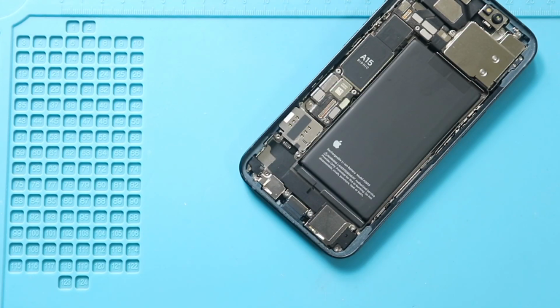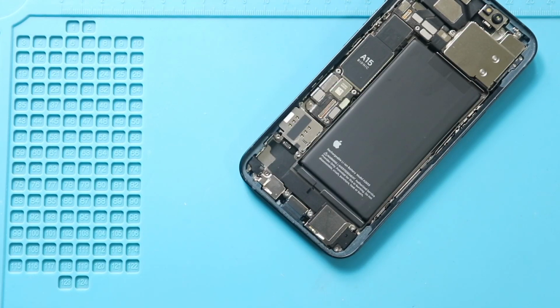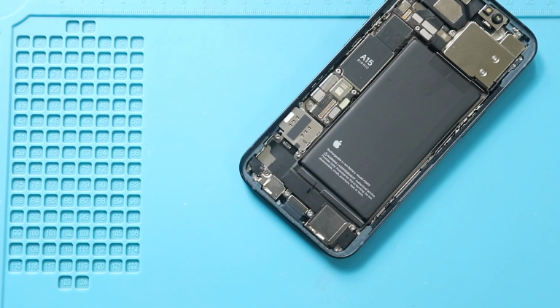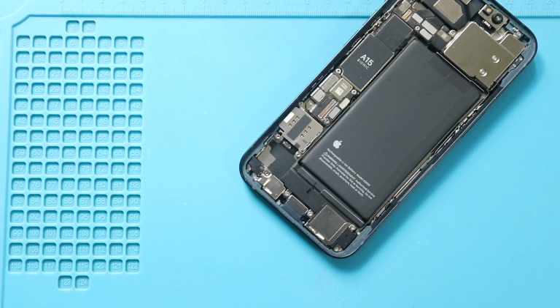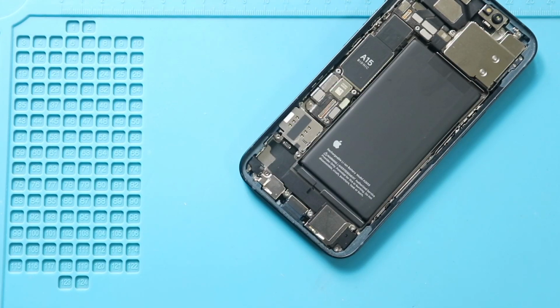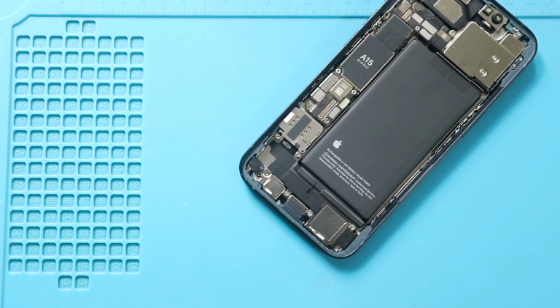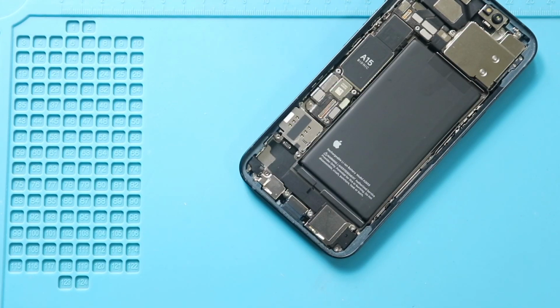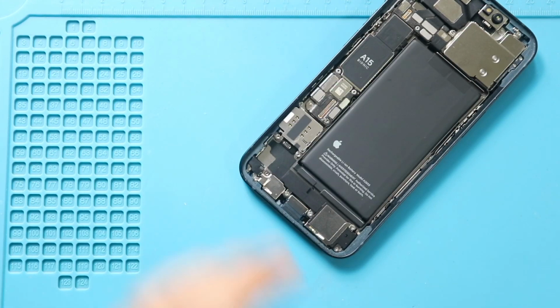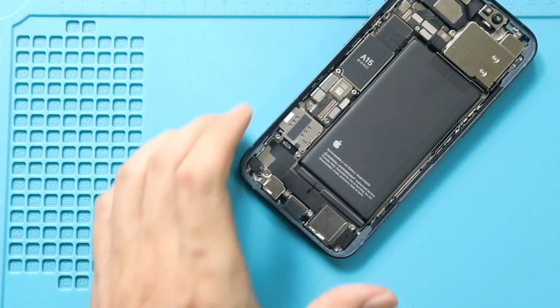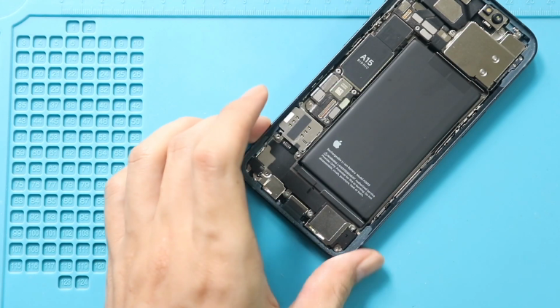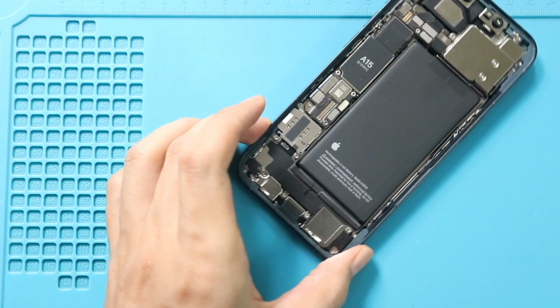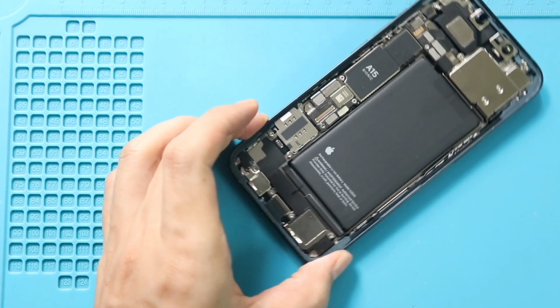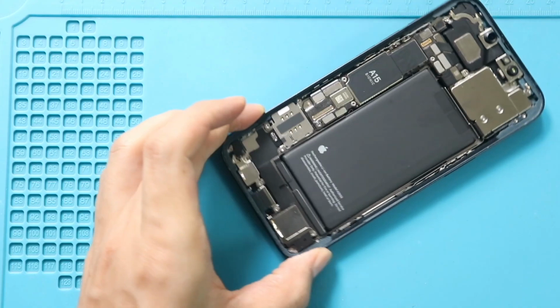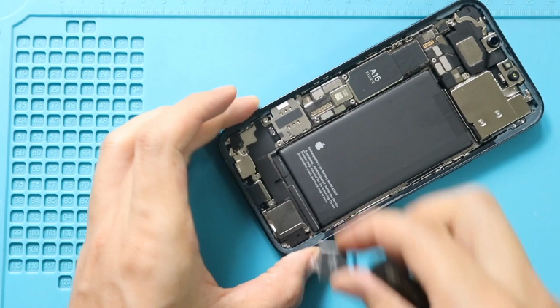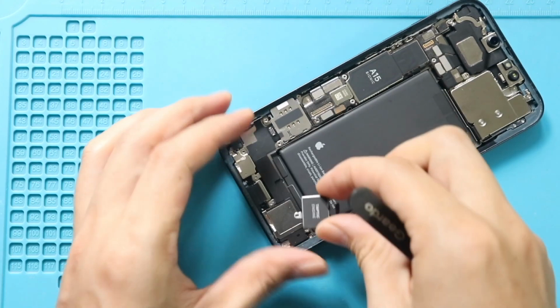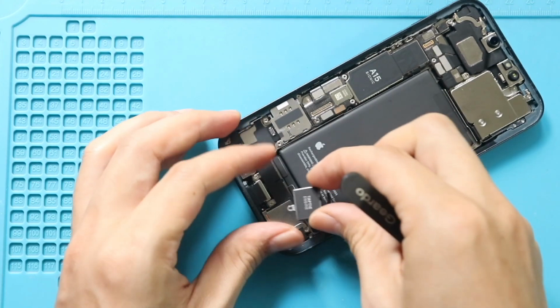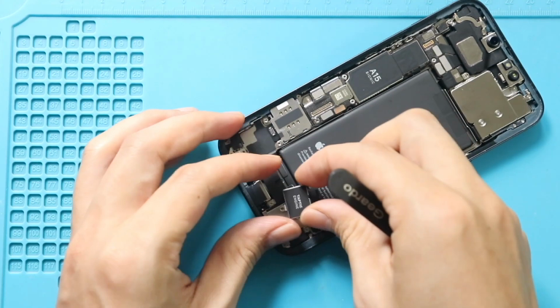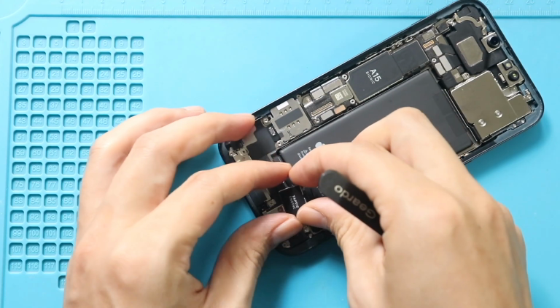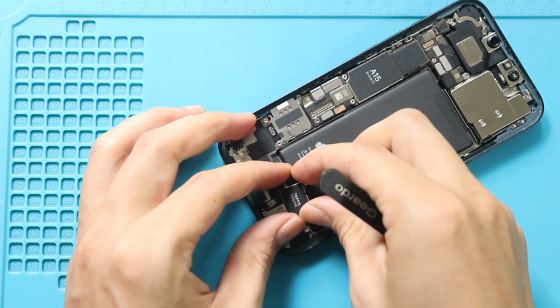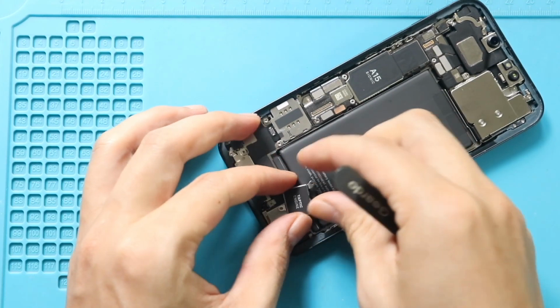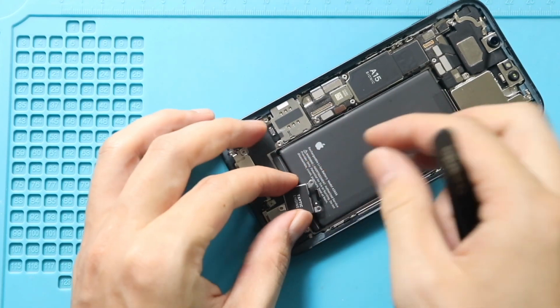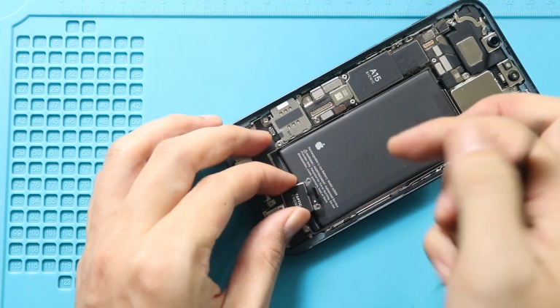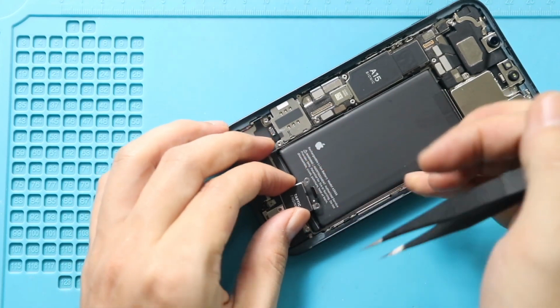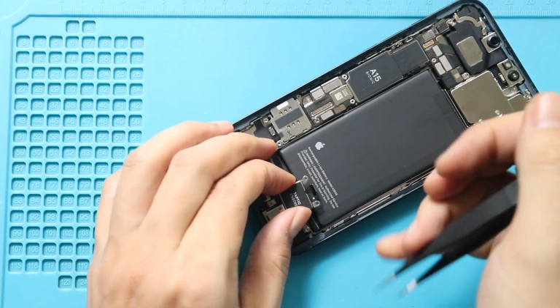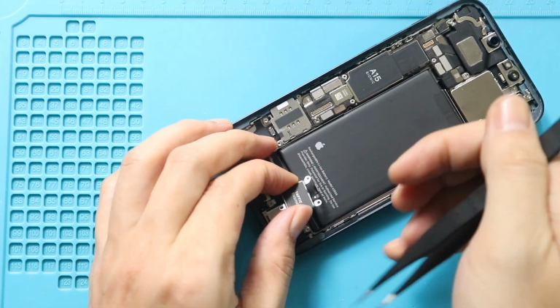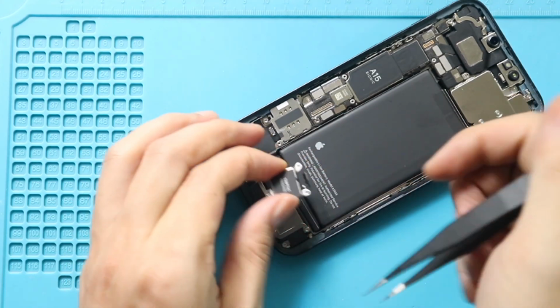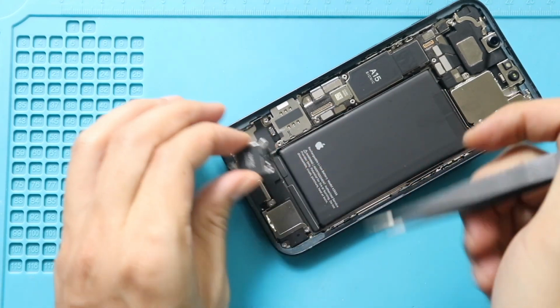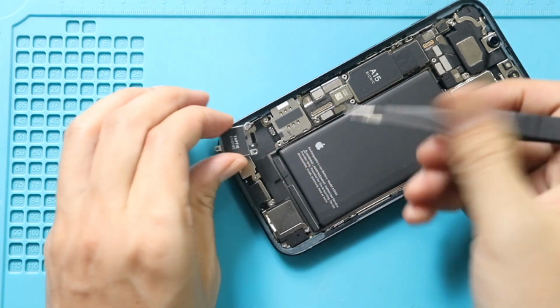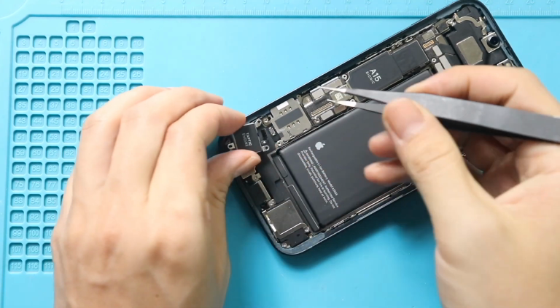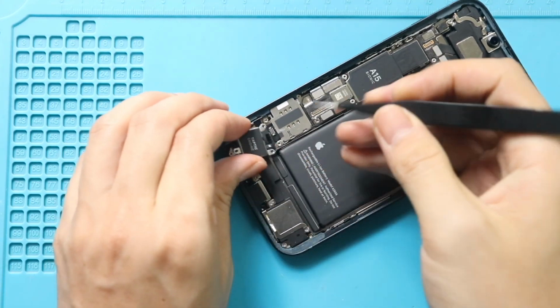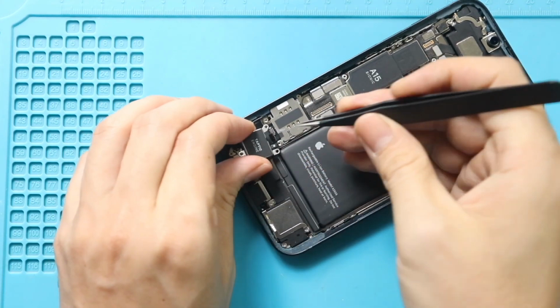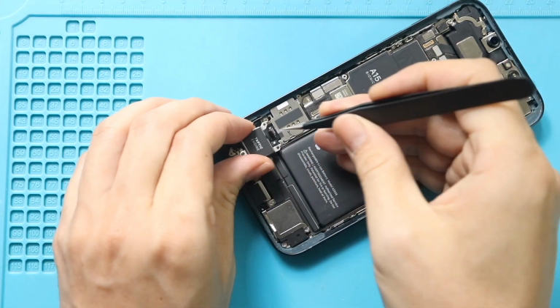Gently pull out the unit from the body. Next, place the new Taptic Engine on the body. Secure the plug and the screw.